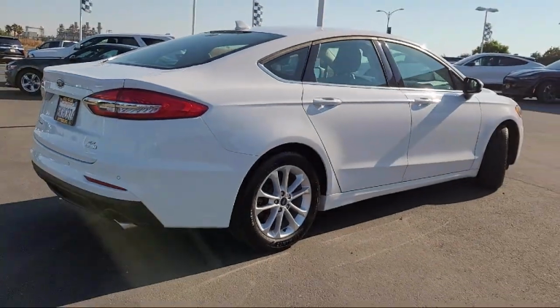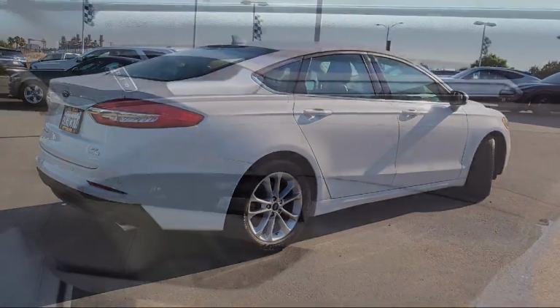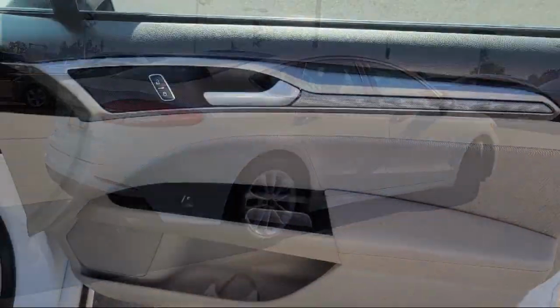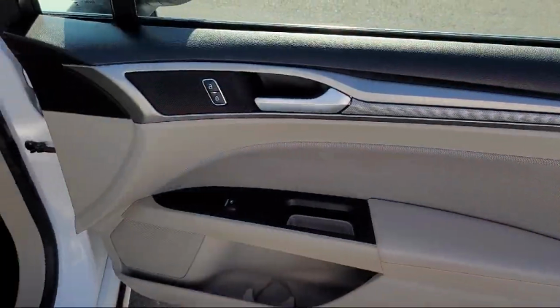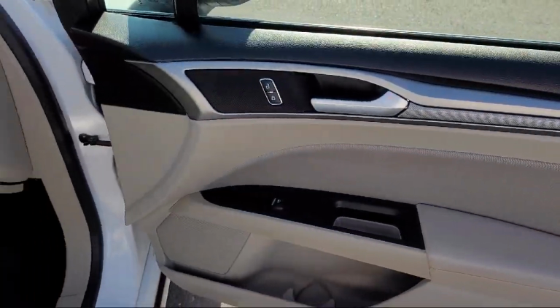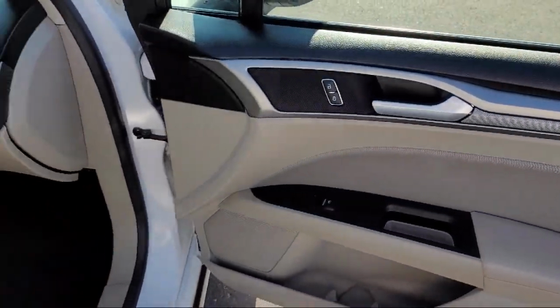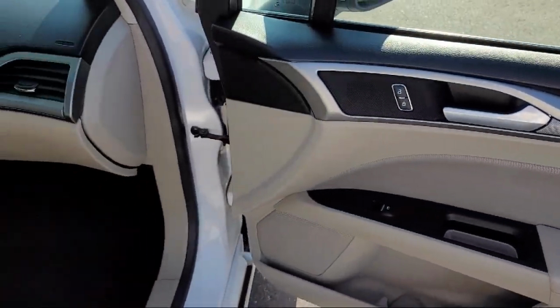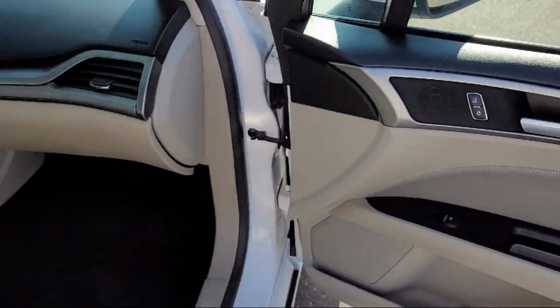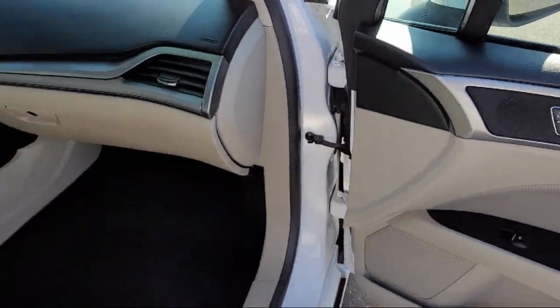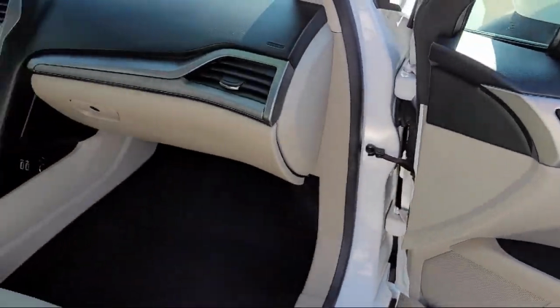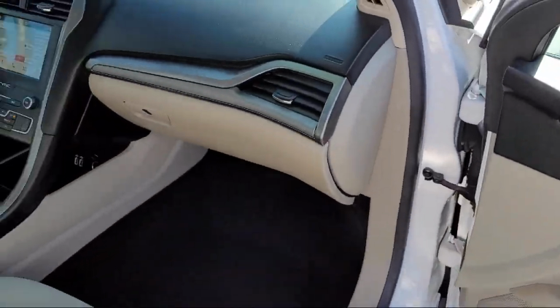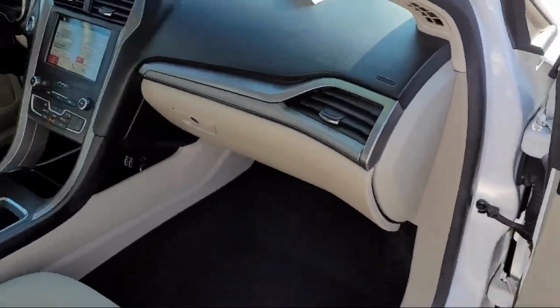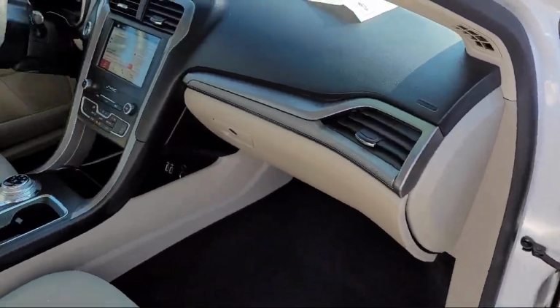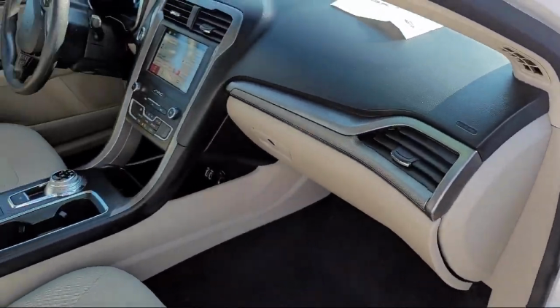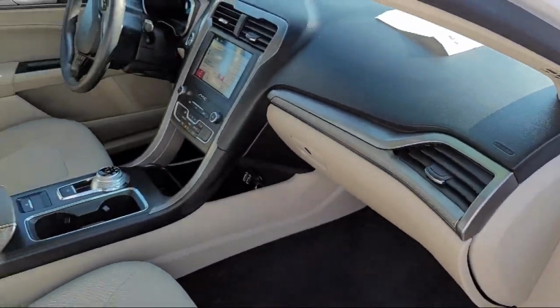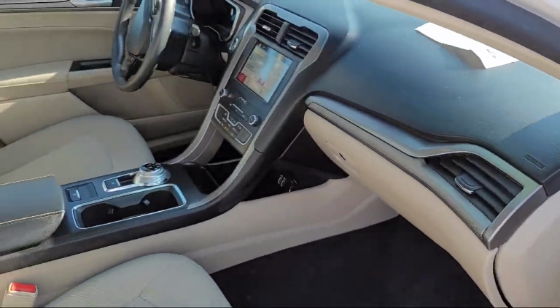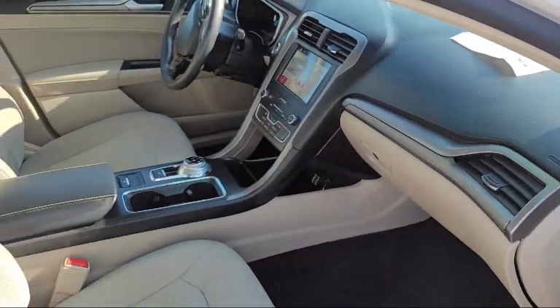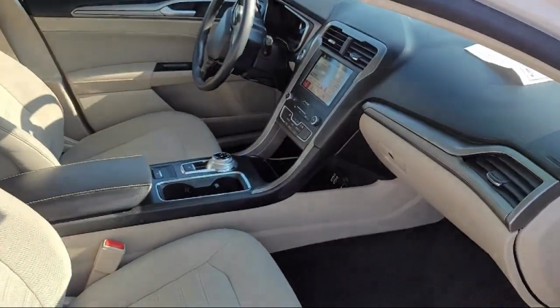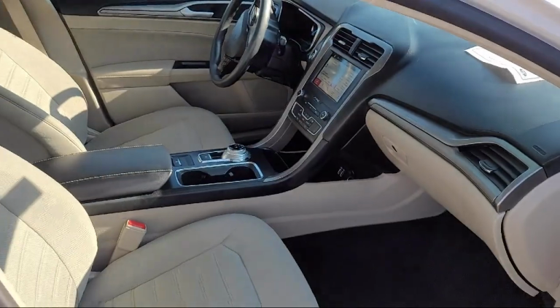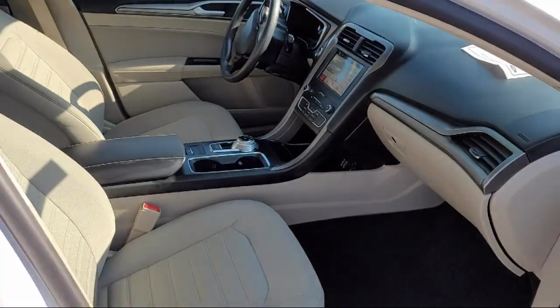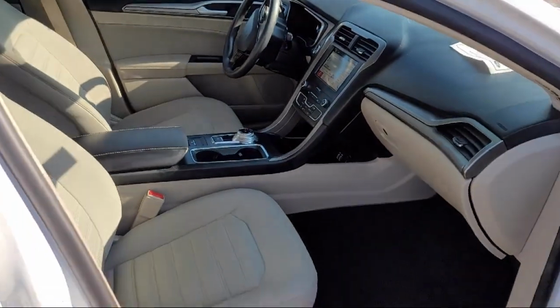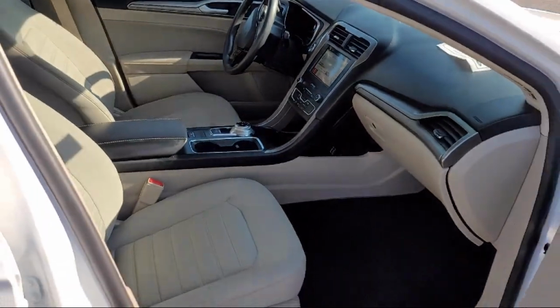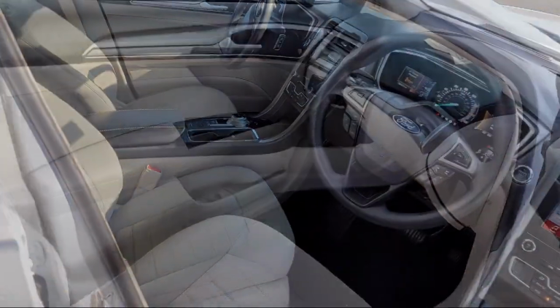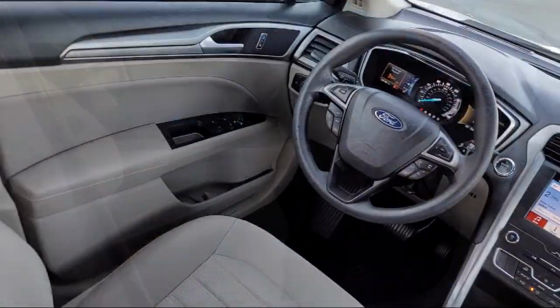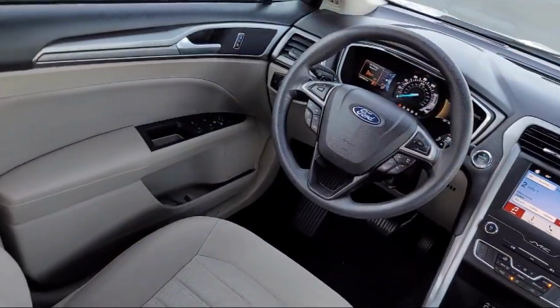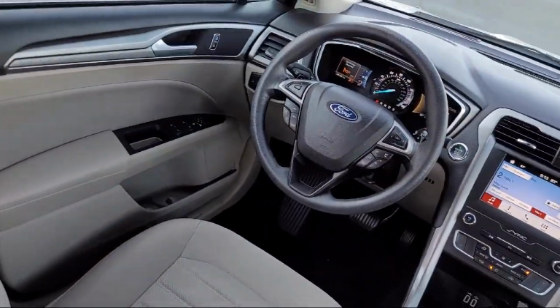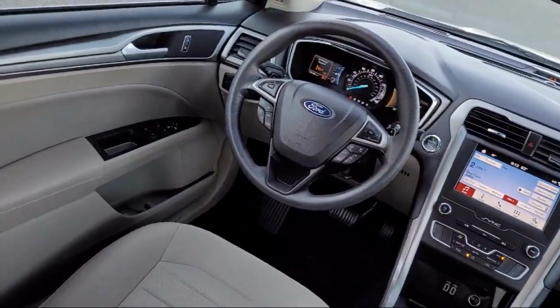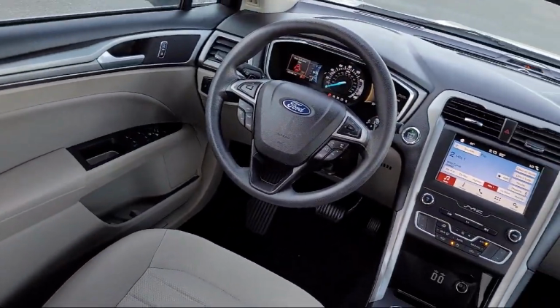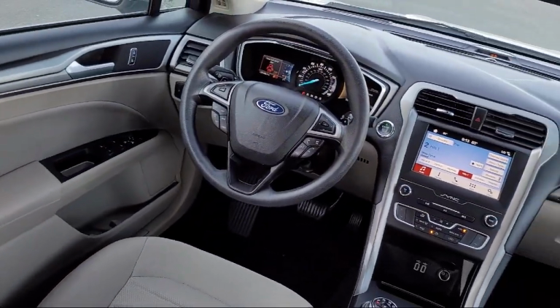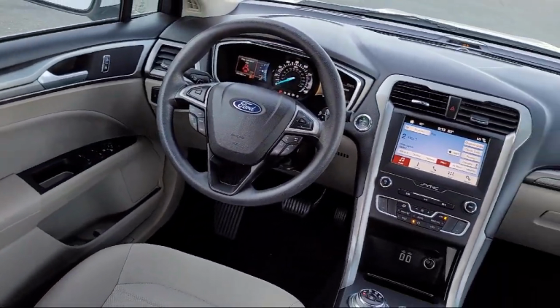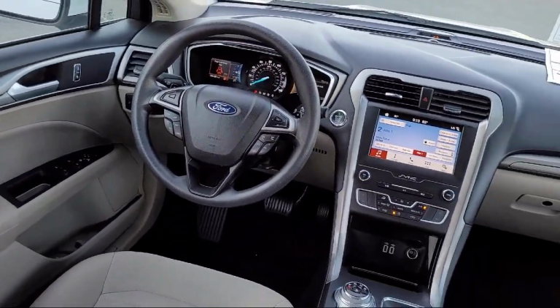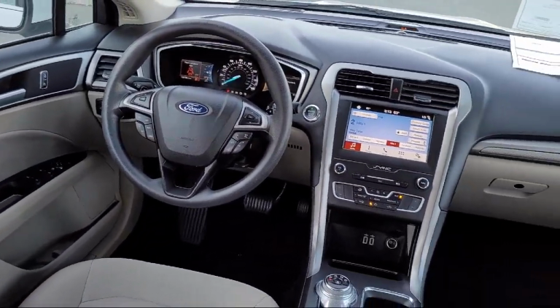Cross traffic alert, driver monitoring, auxiliary audio input, lane departure warning, and has less than 40,000 miles on the odometer.